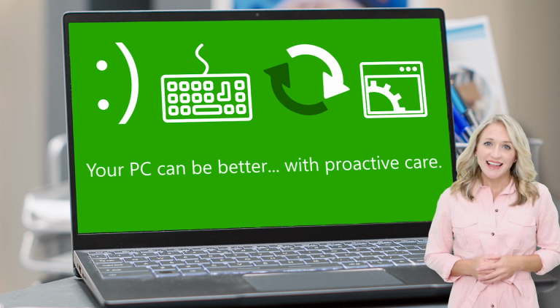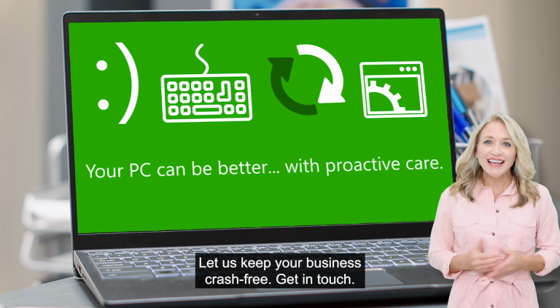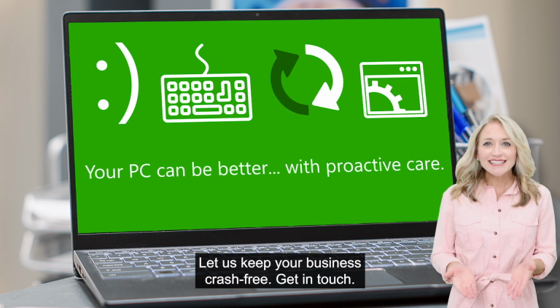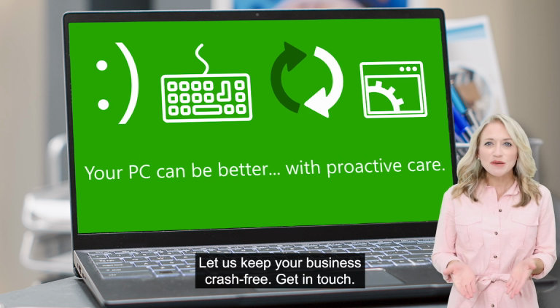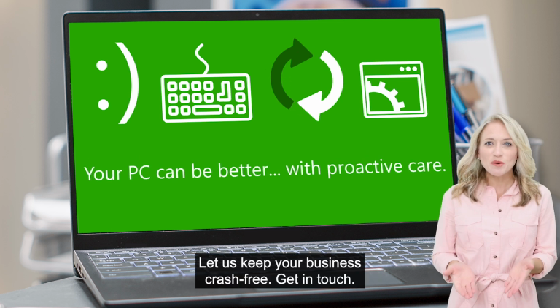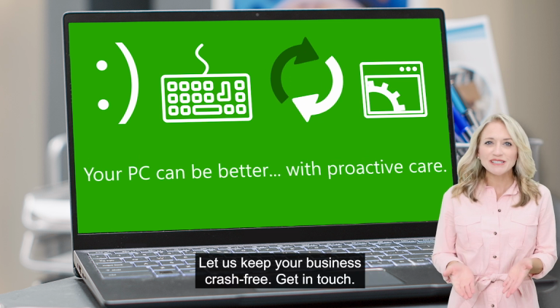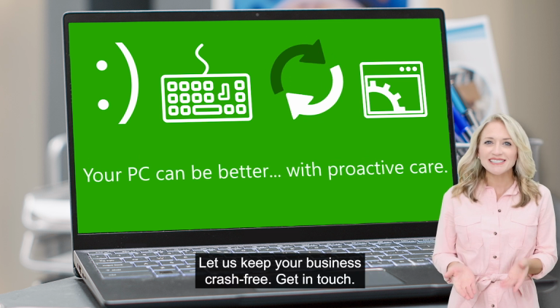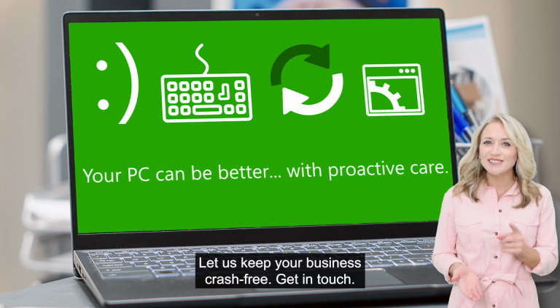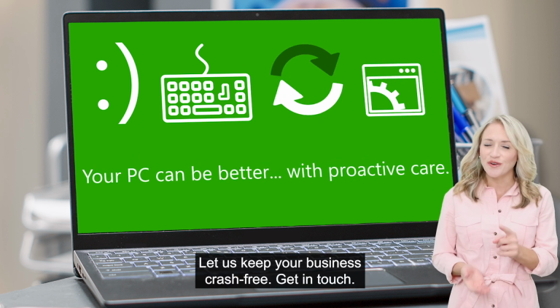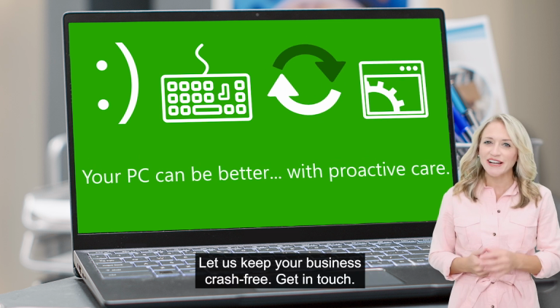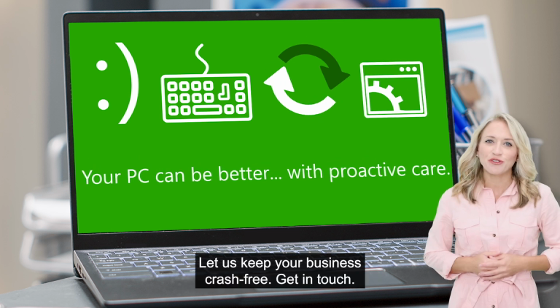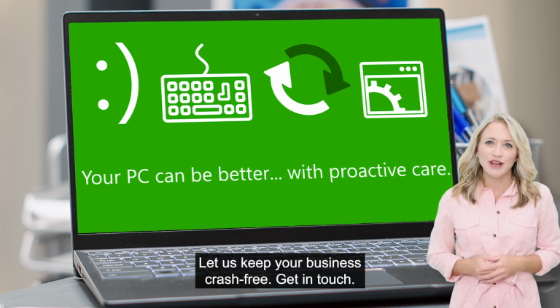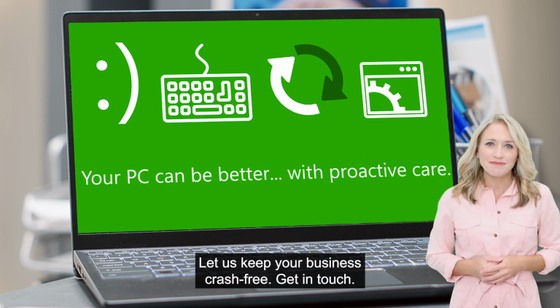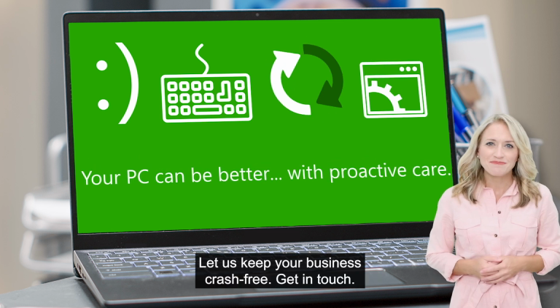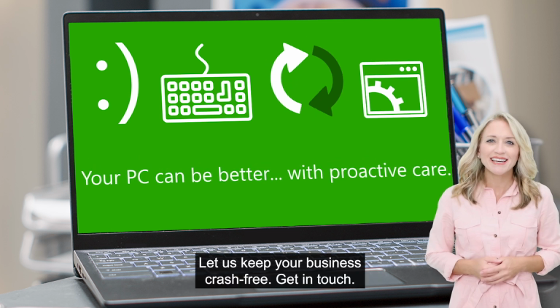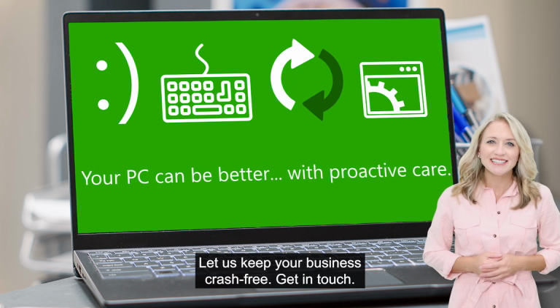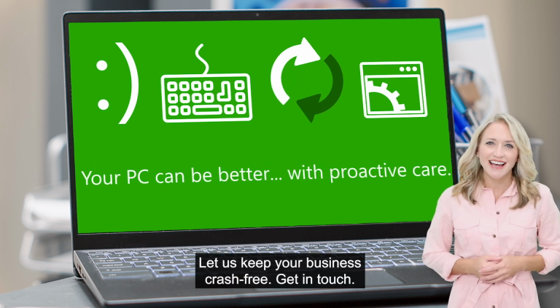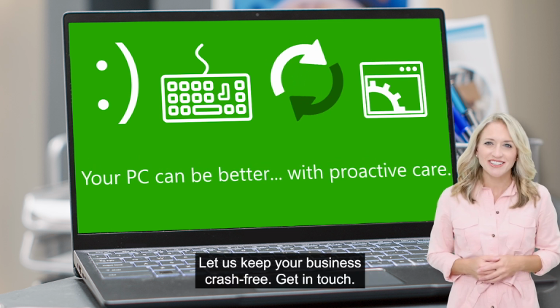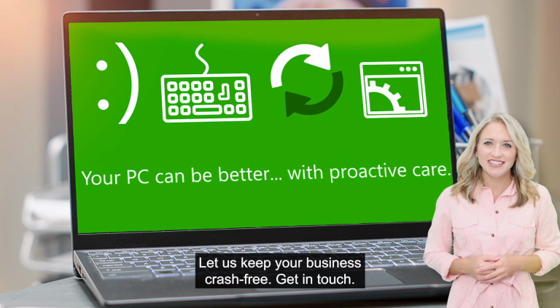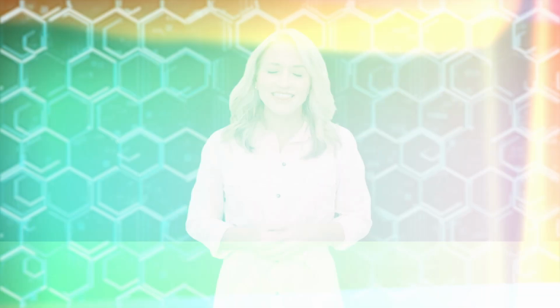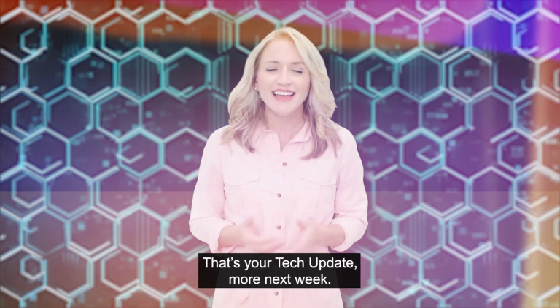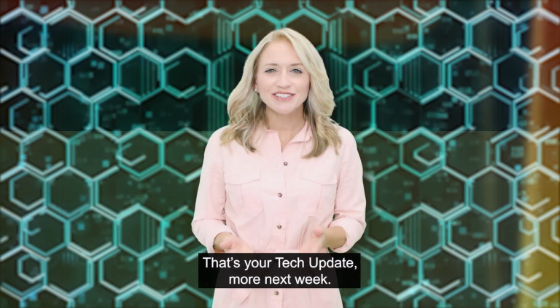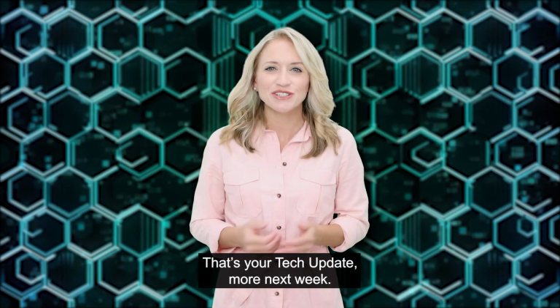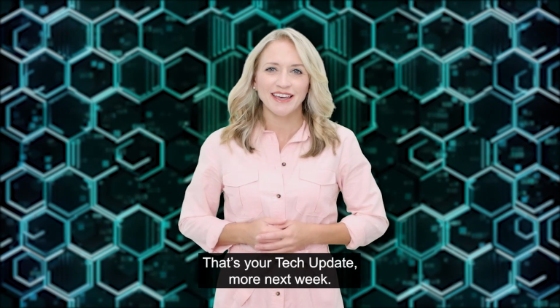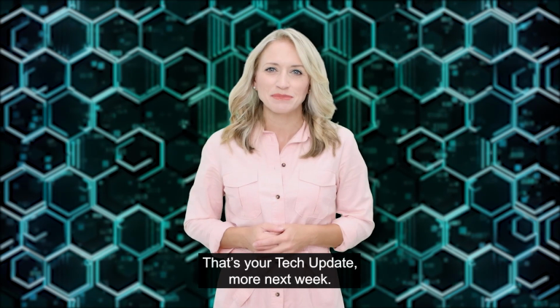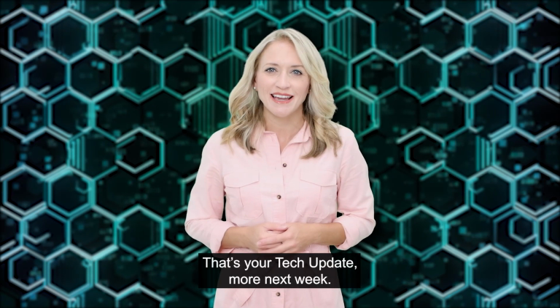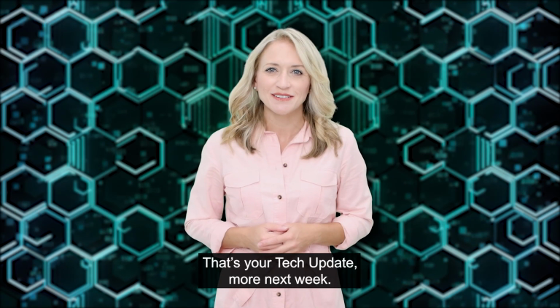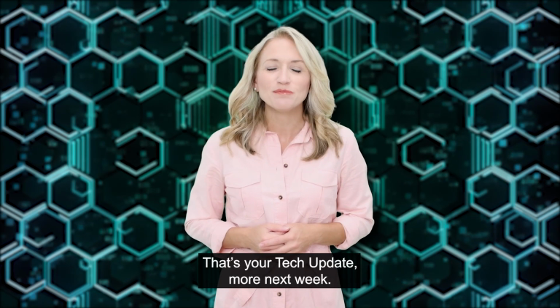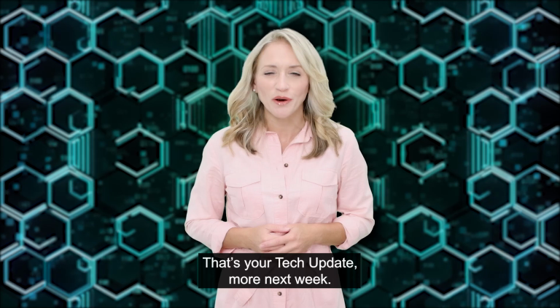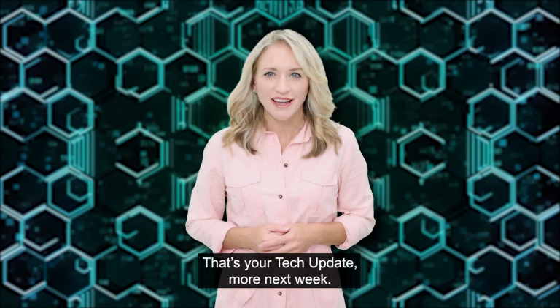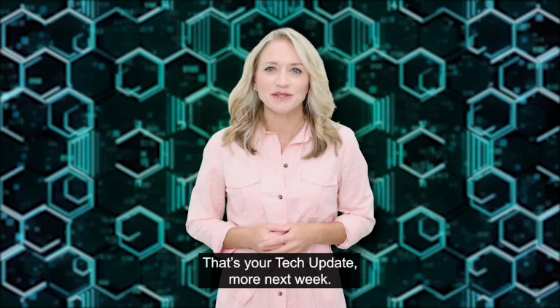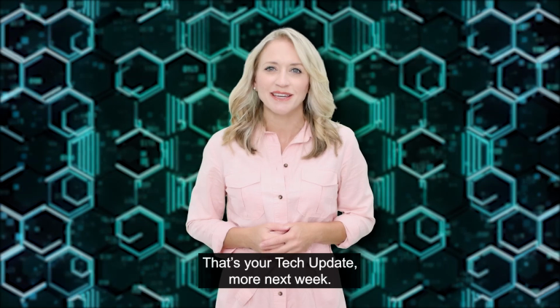Let us keep your business crash-free. Get in touch. That's your tech update. More next week.